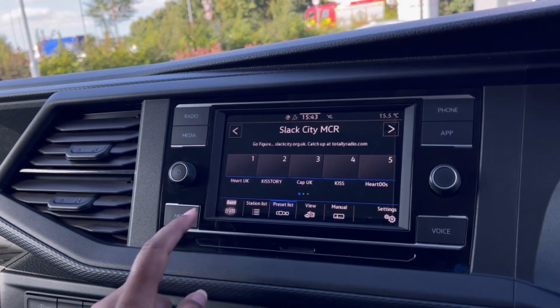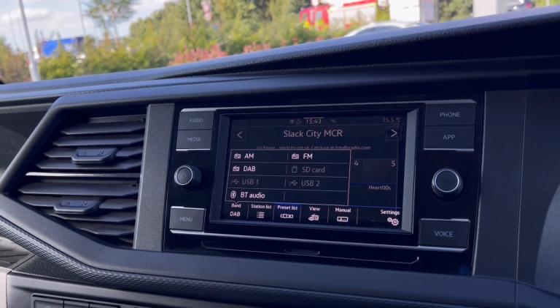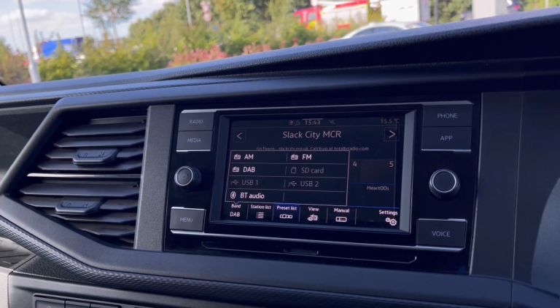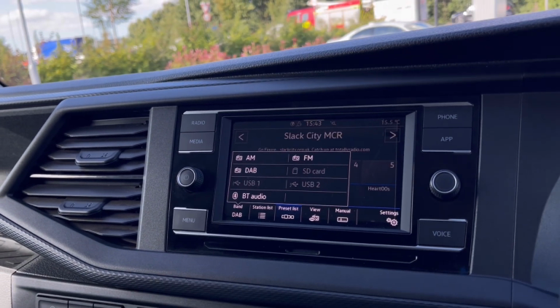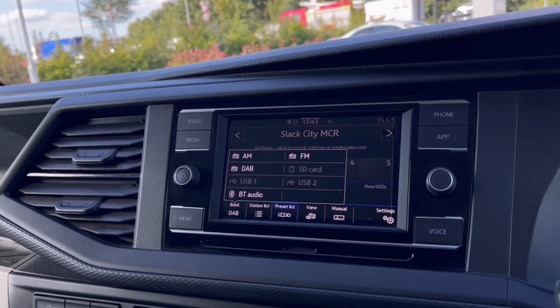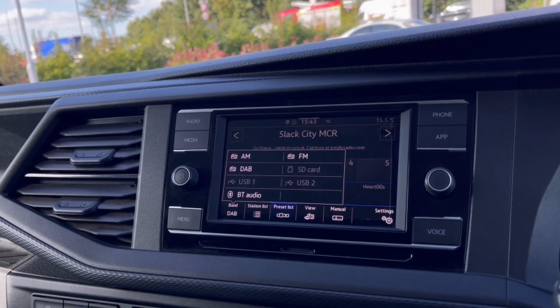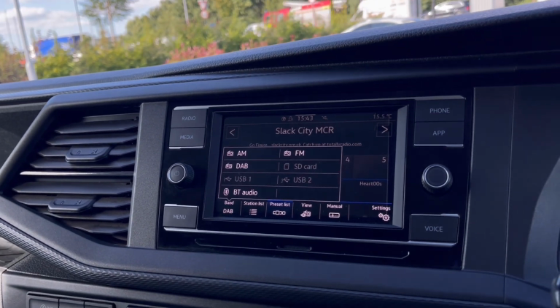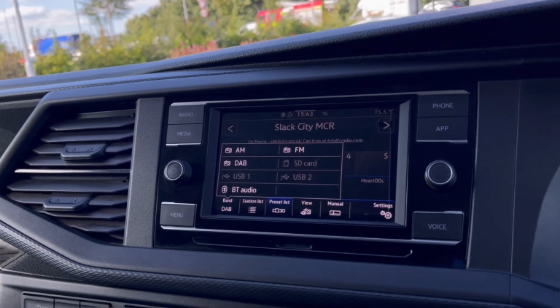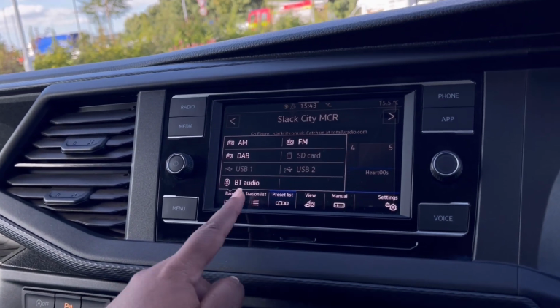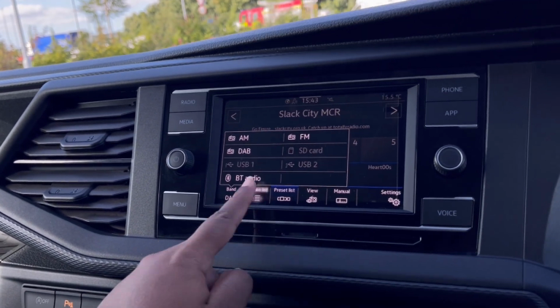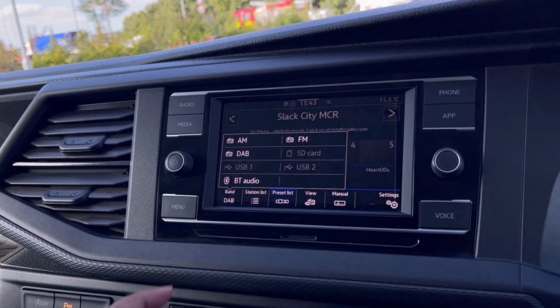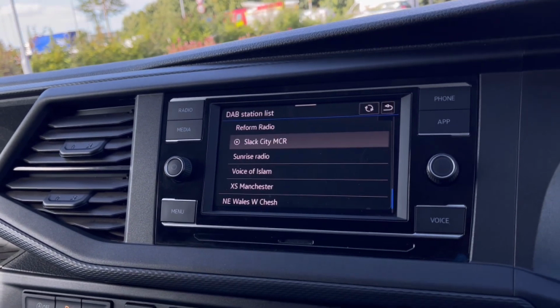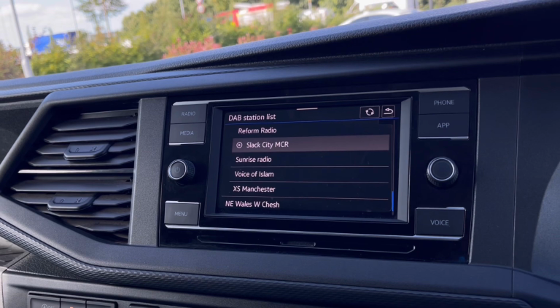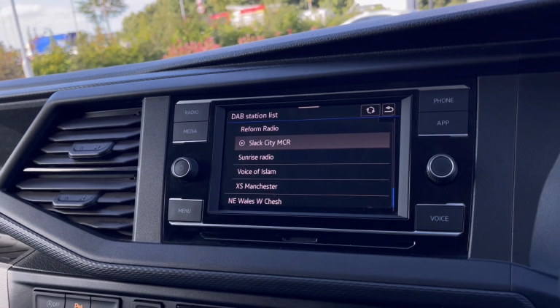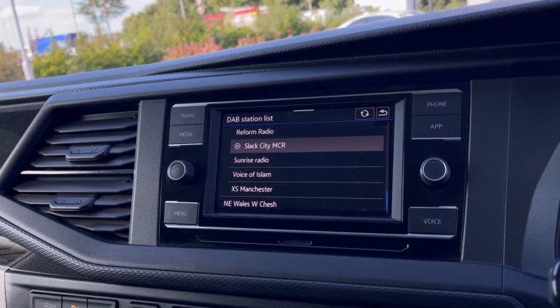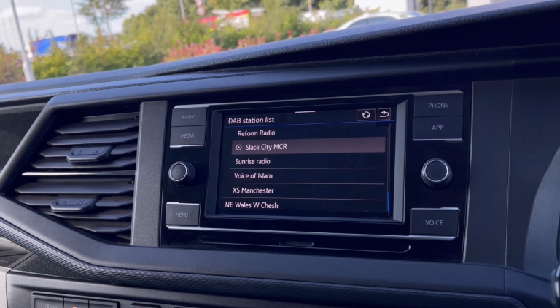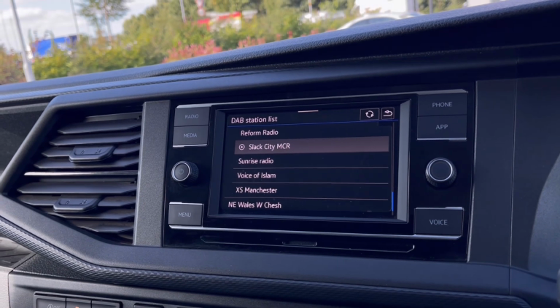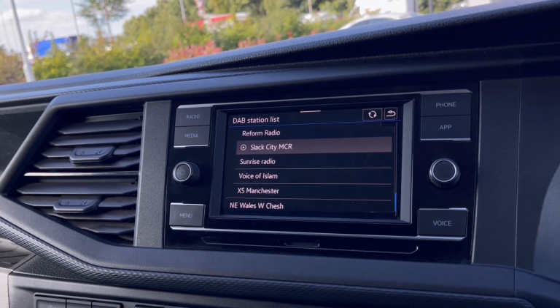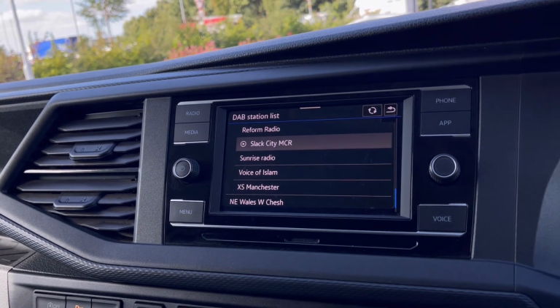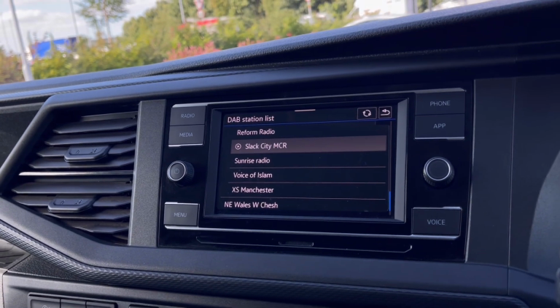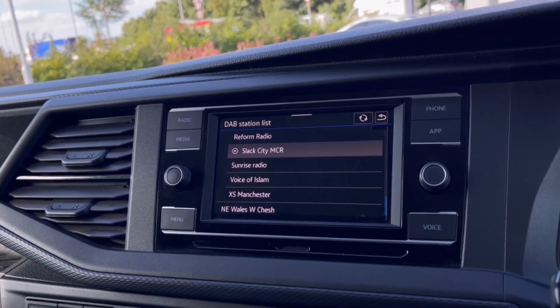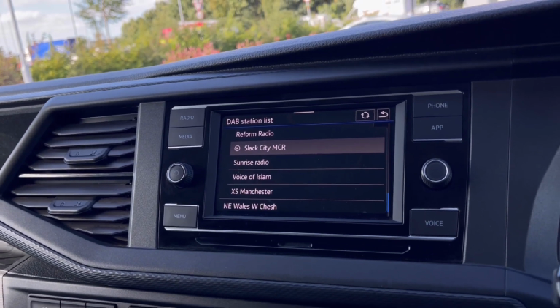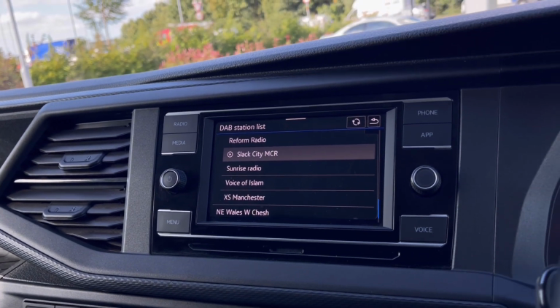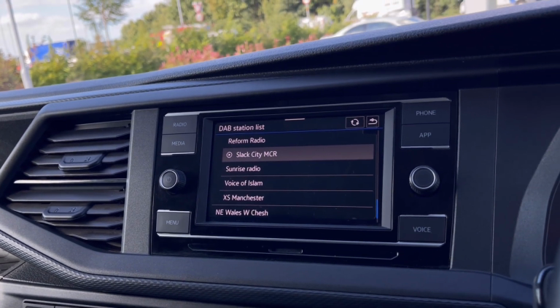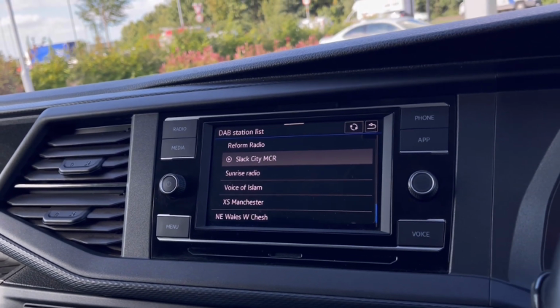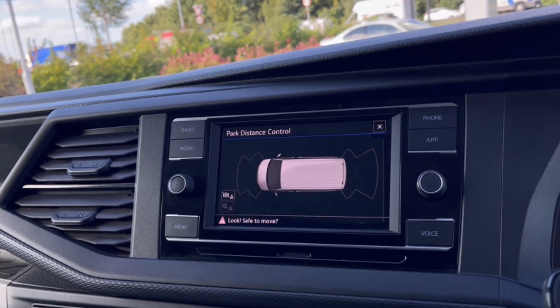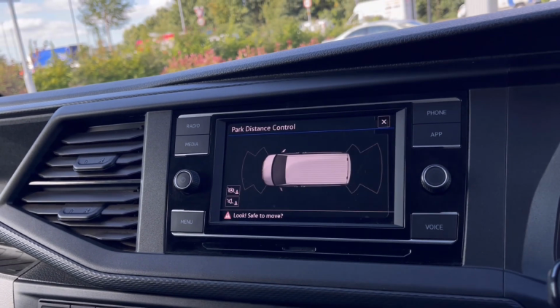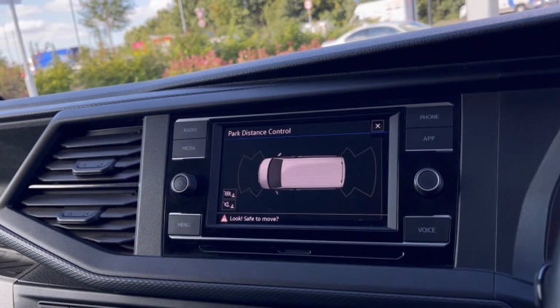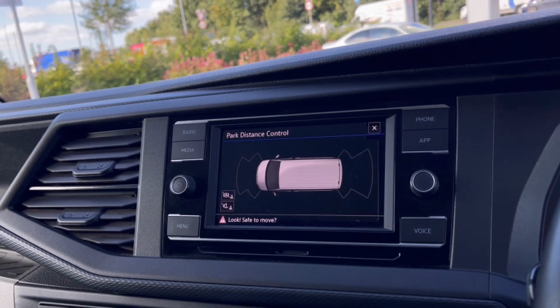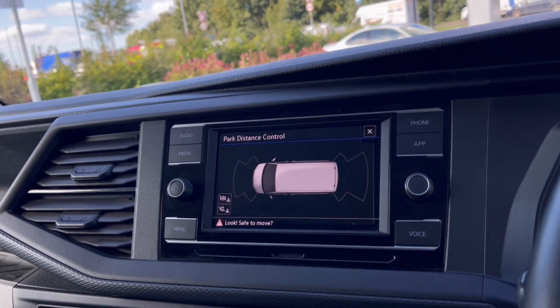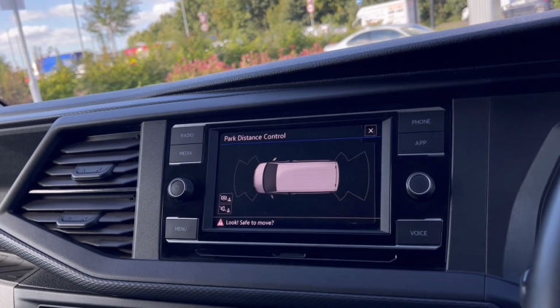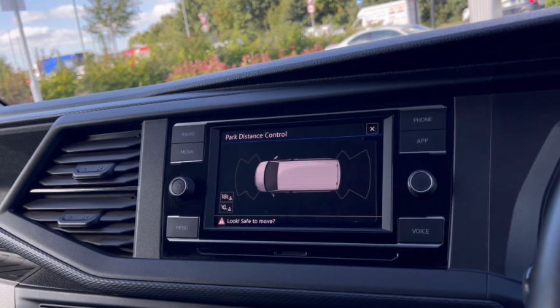The DAB radio keeps you entertained while on the move with many different stations to choose from, so you can never be bored.